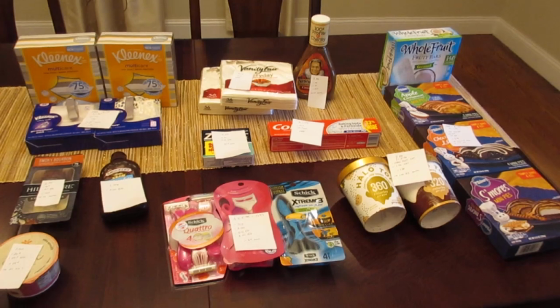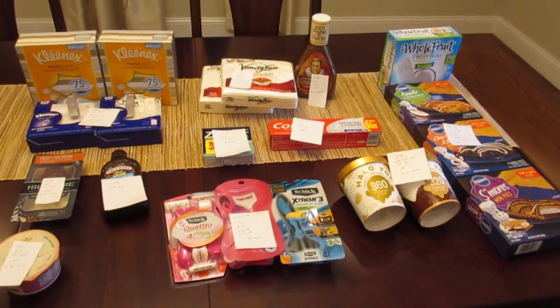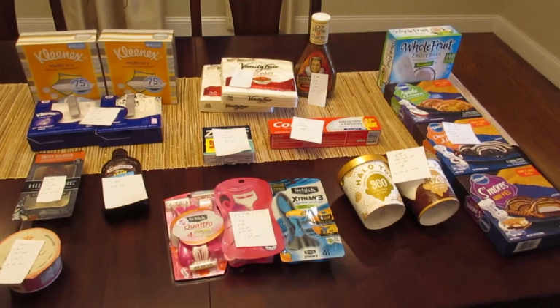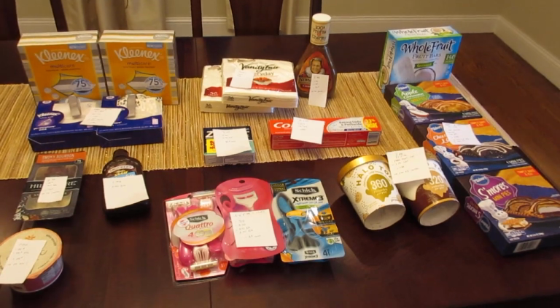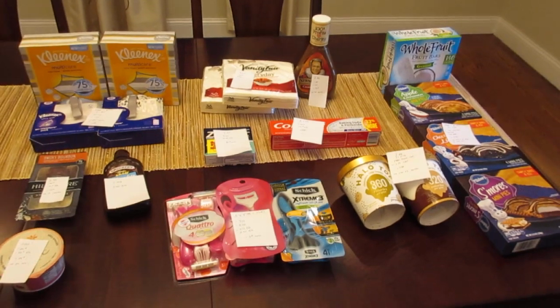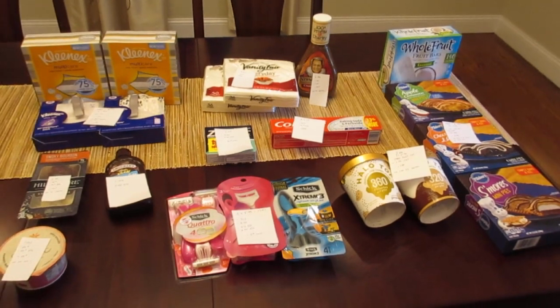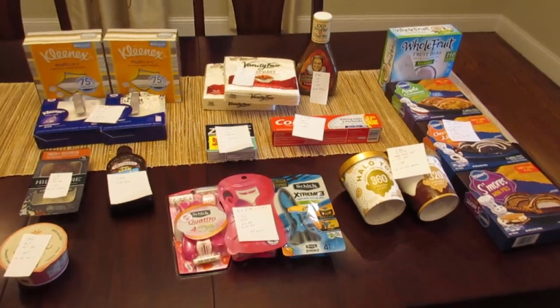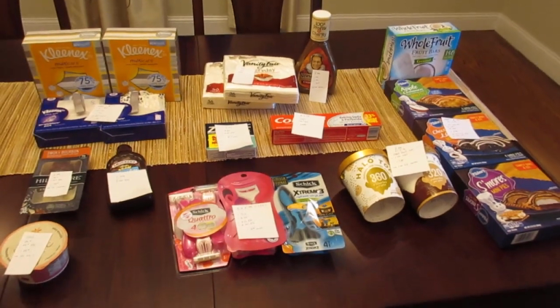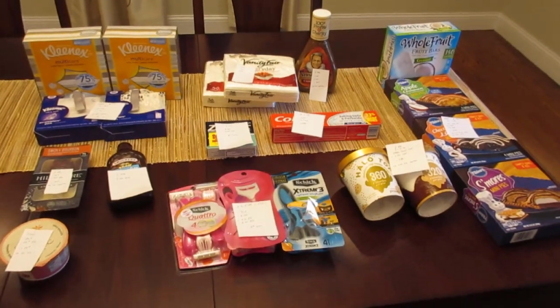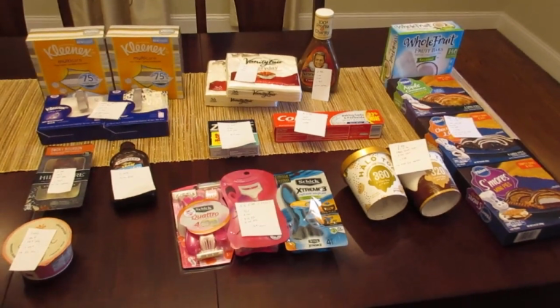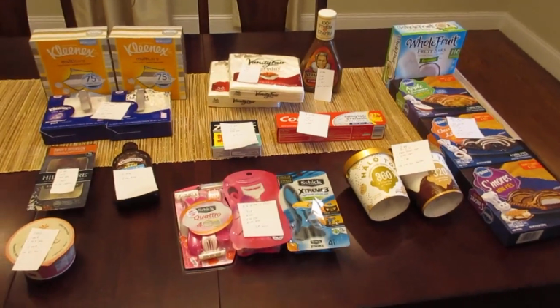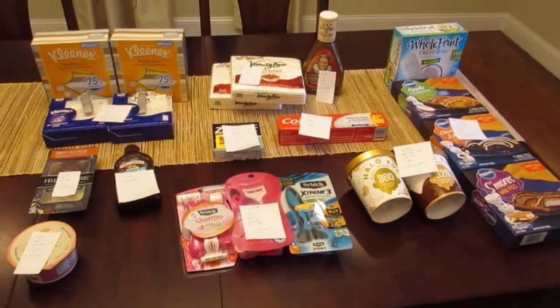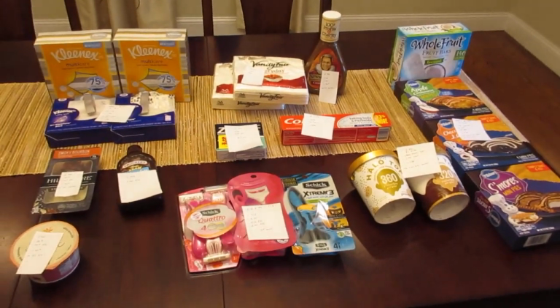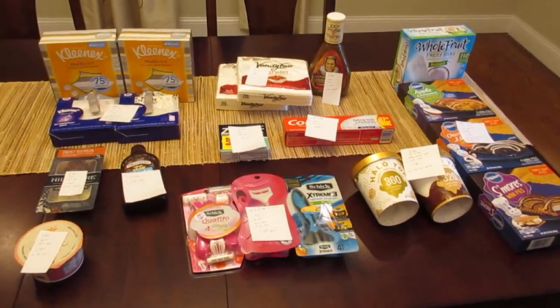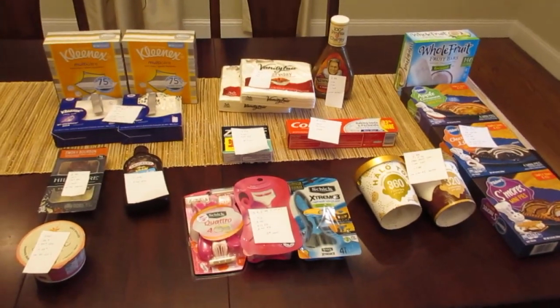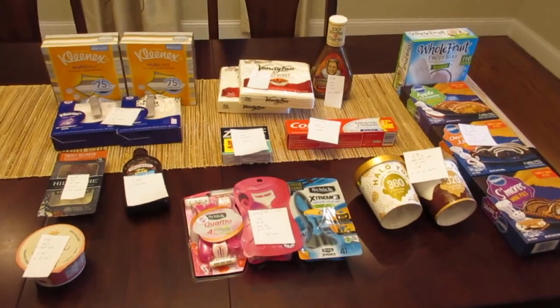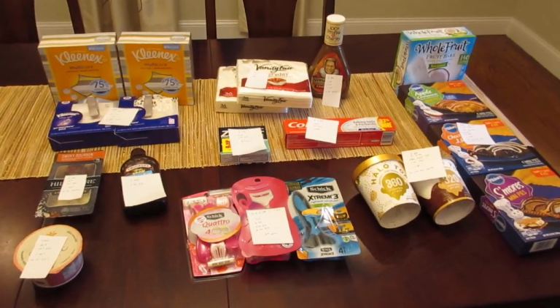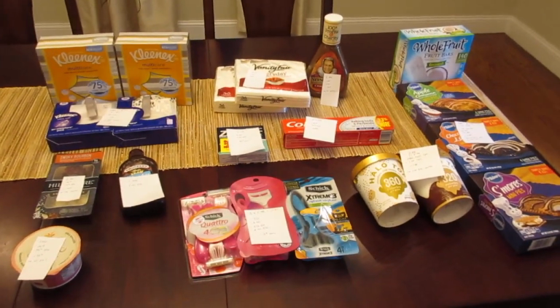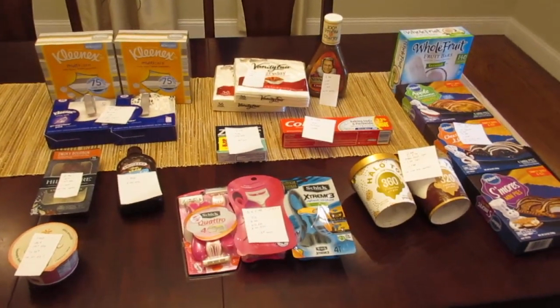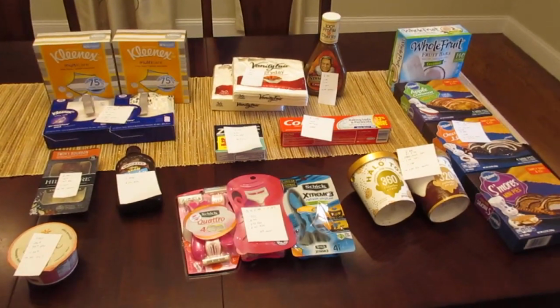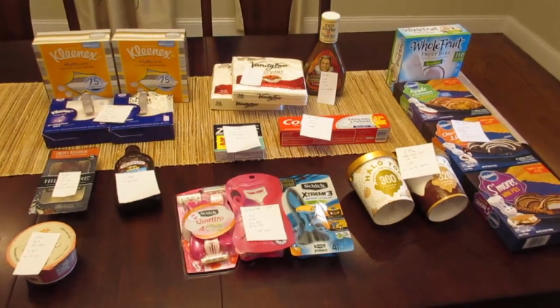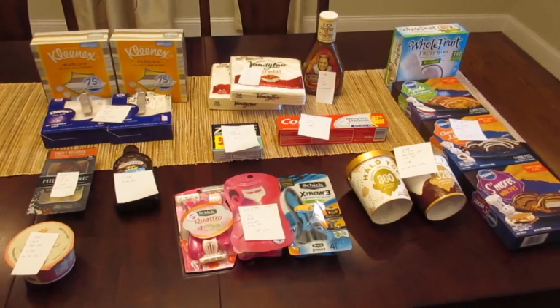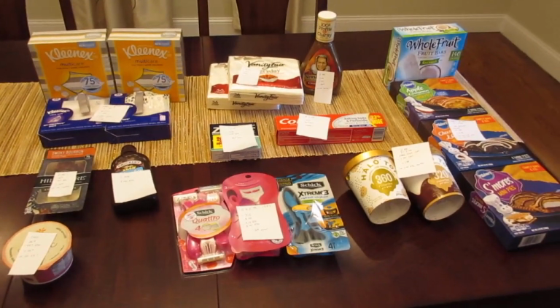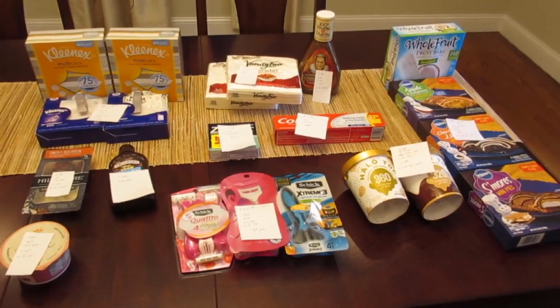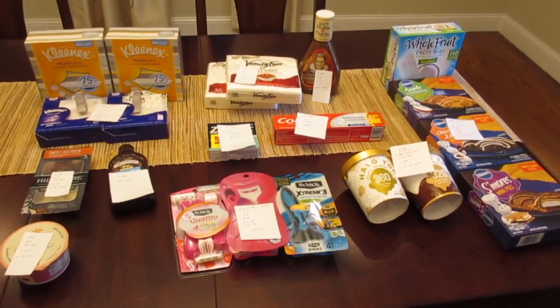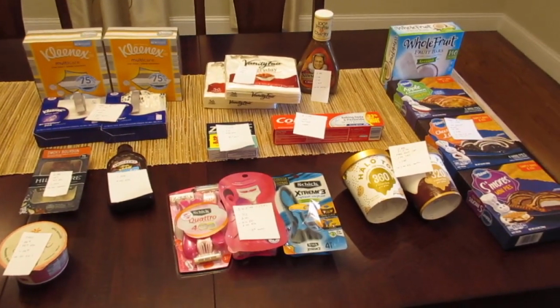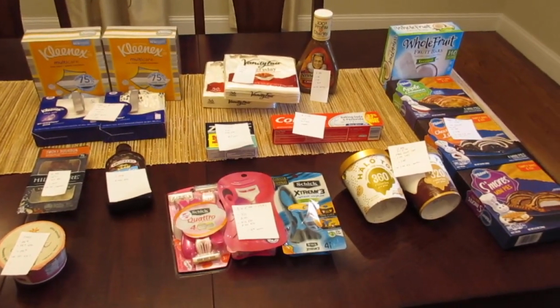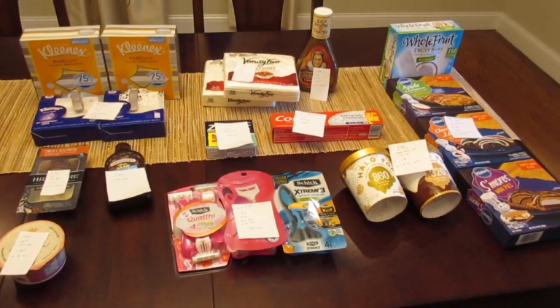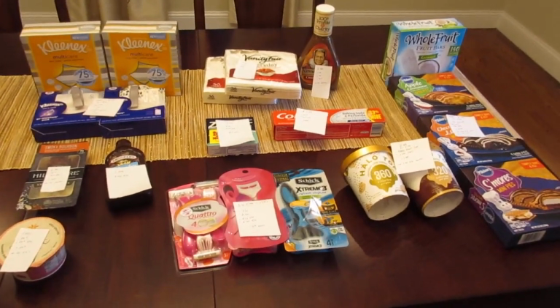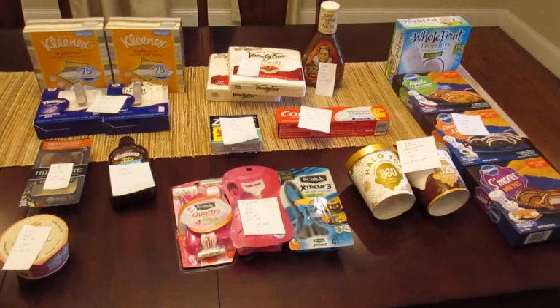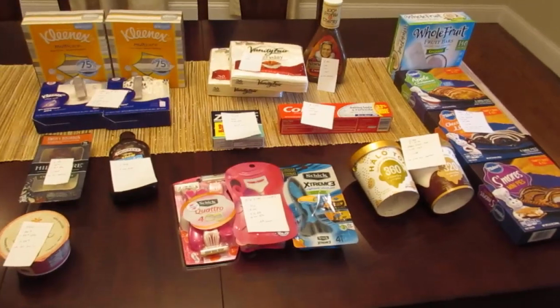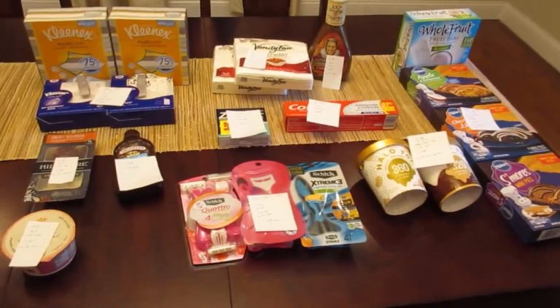Hey, welcome back. It's Lisa and these are the ShopRite deals for the week of July 2nd.